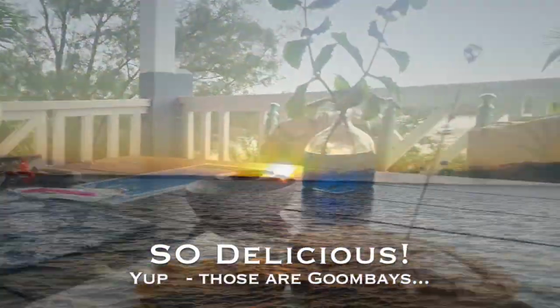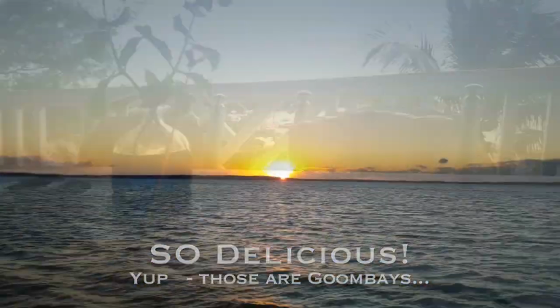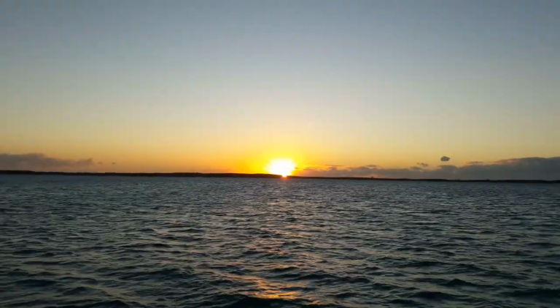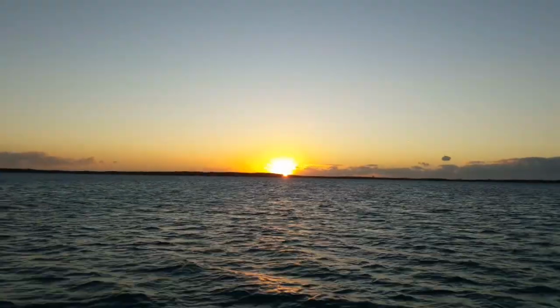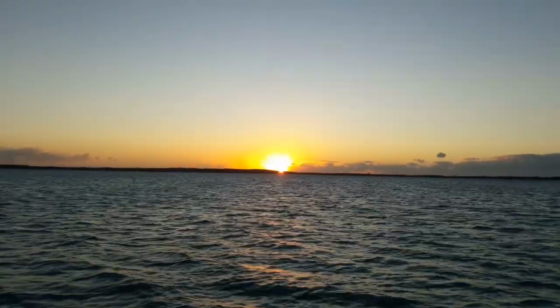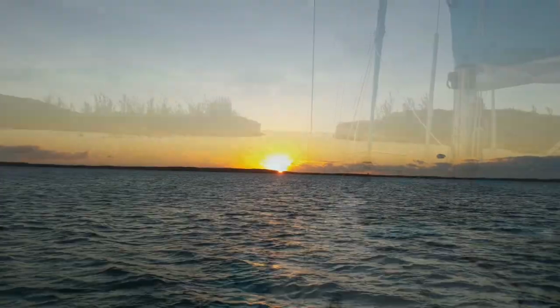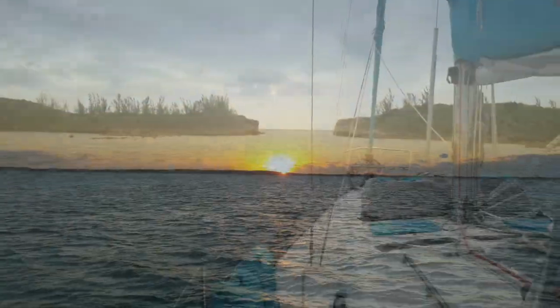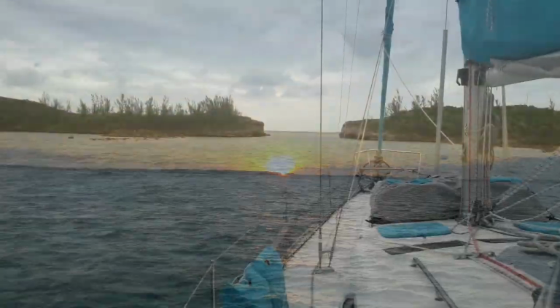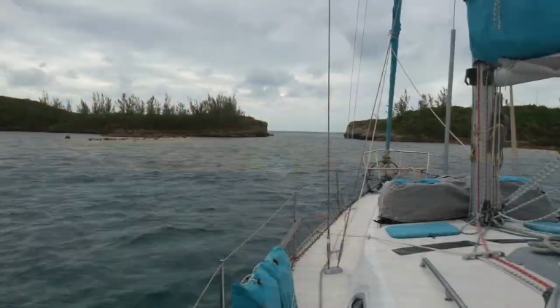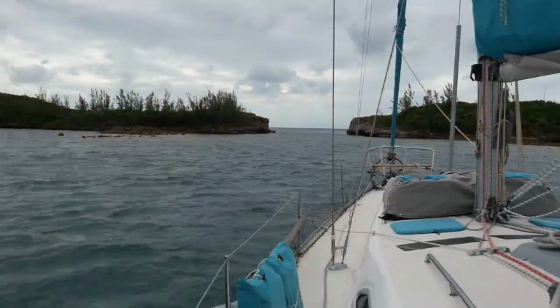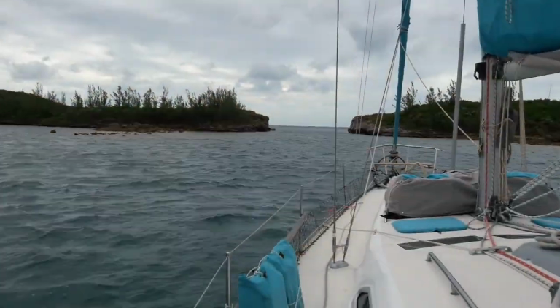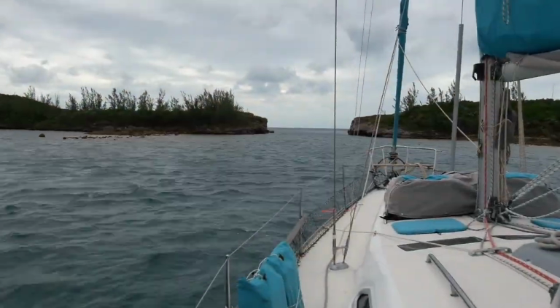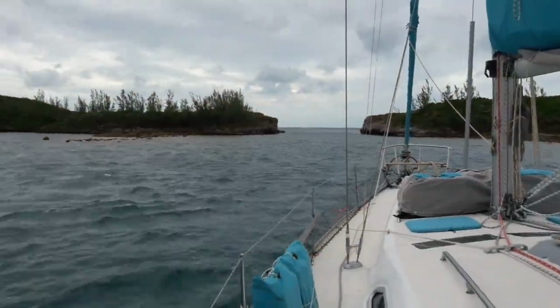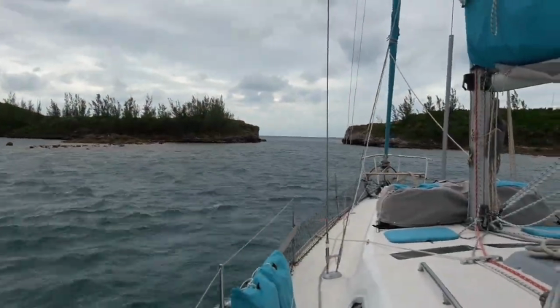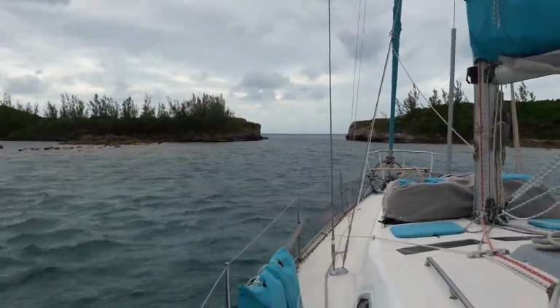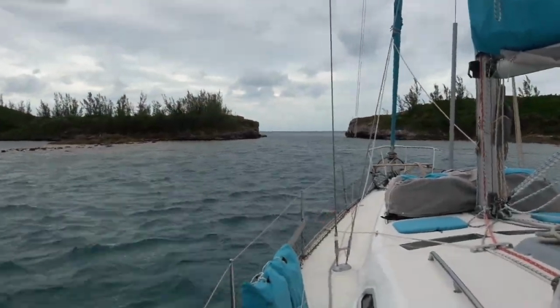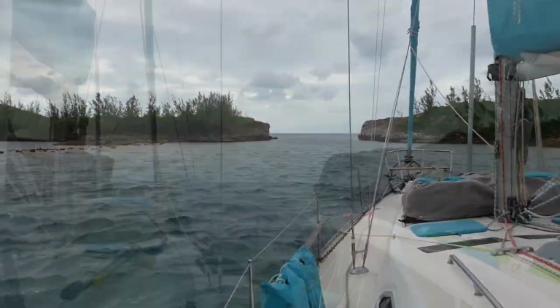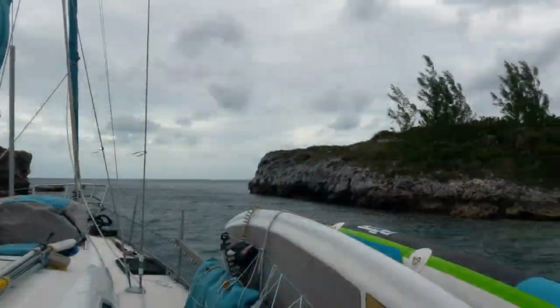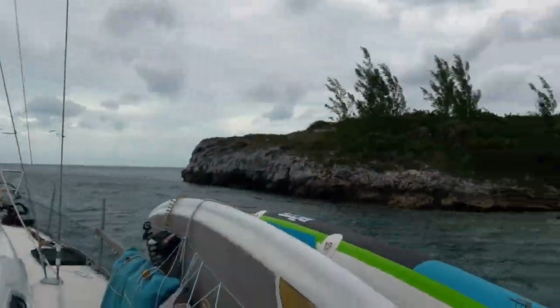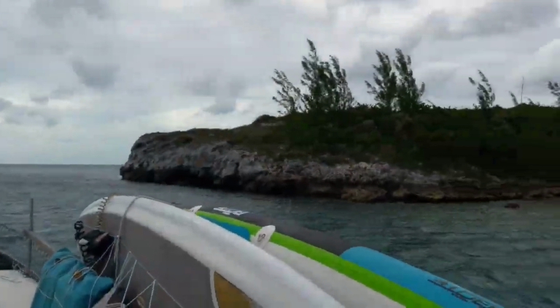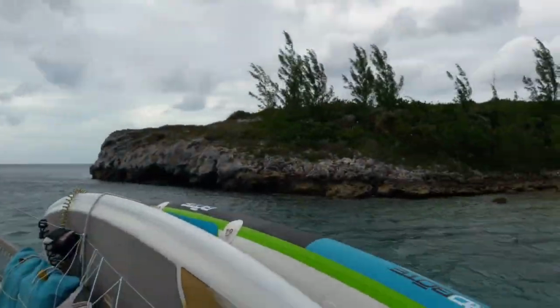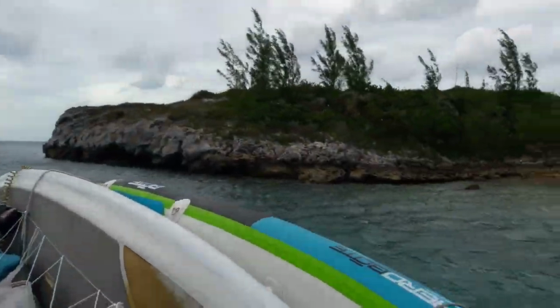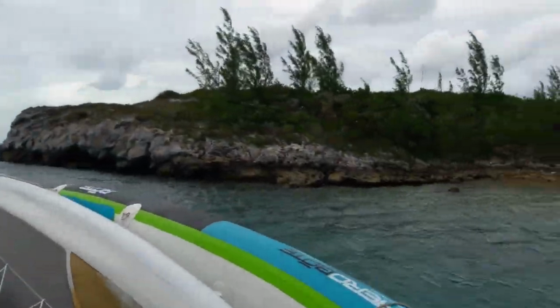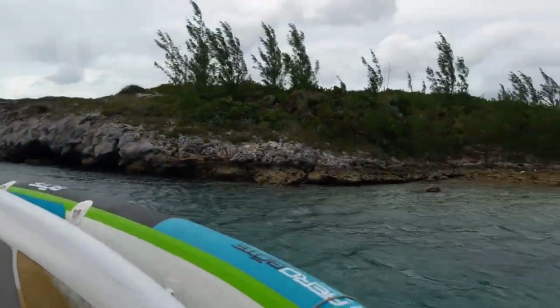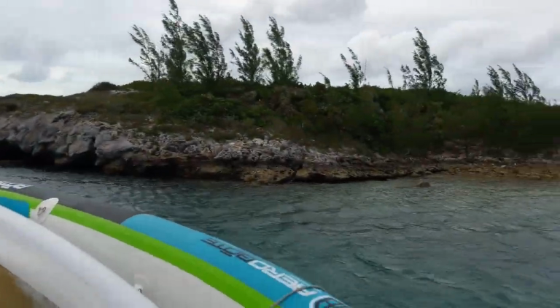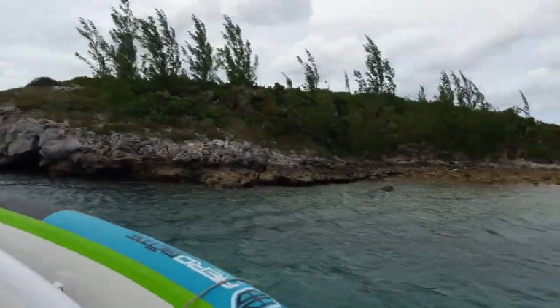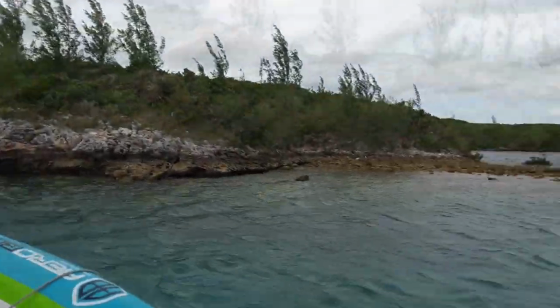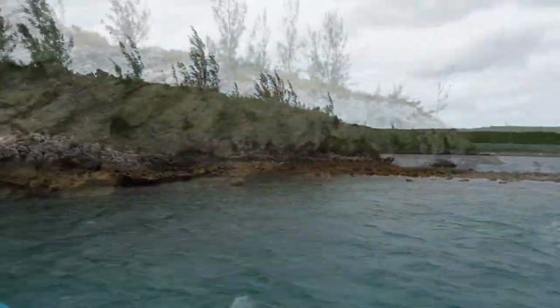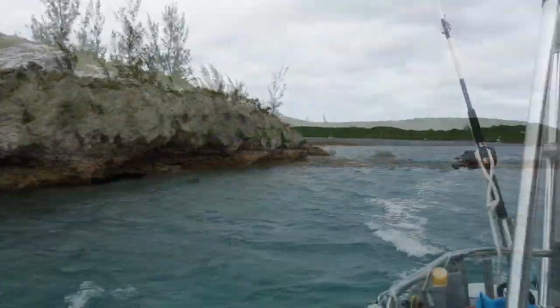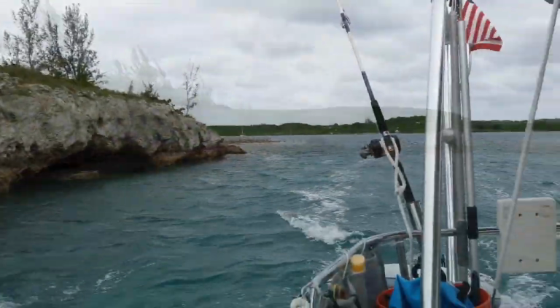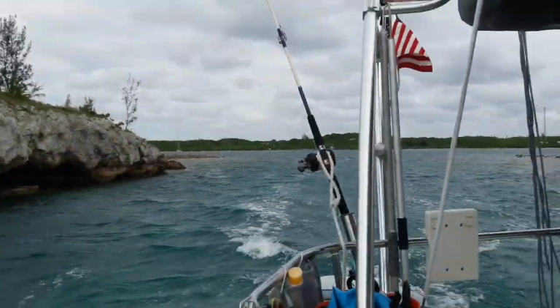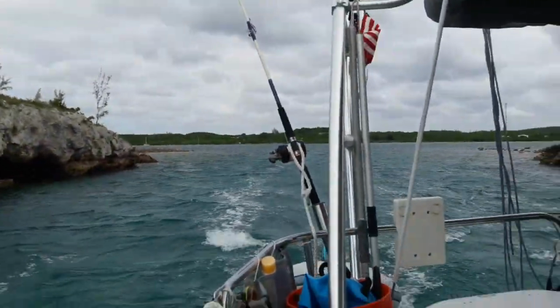From Hatchet Bay we moved on to Governor's Harbor for a few days and then had to head south to Rock Sound for another weather front.